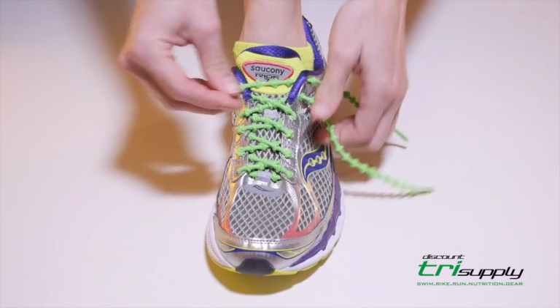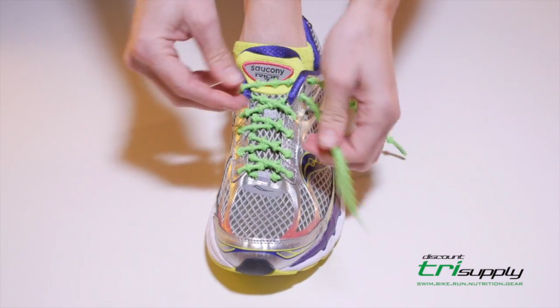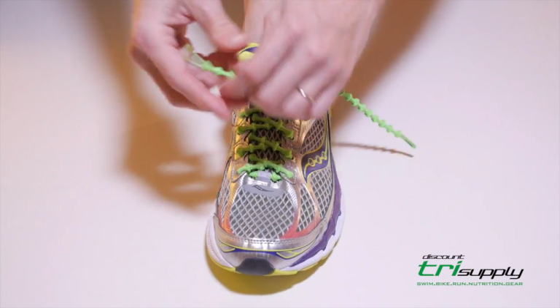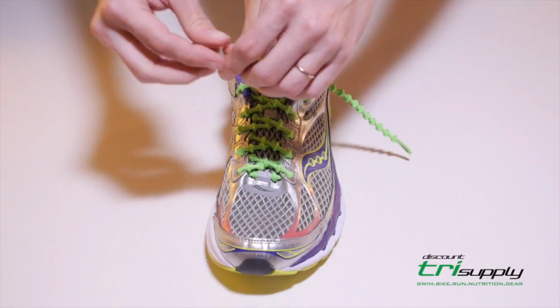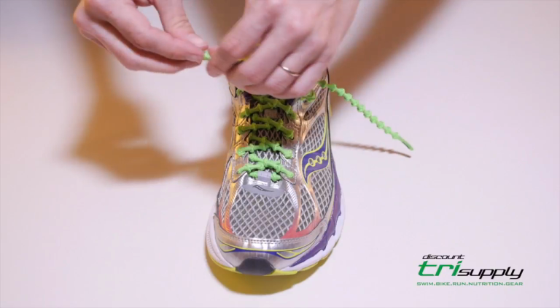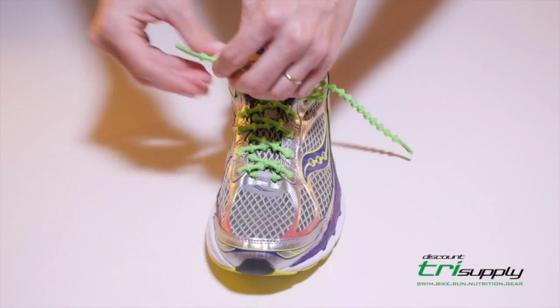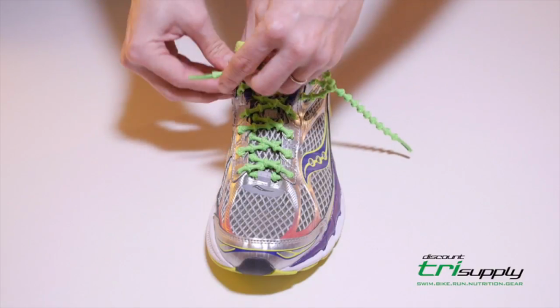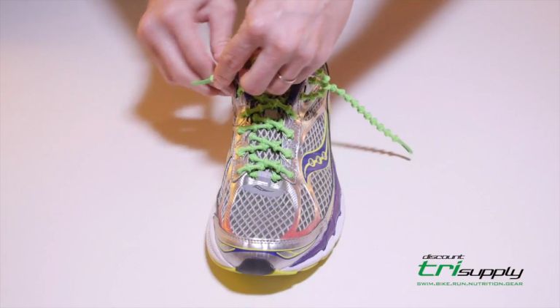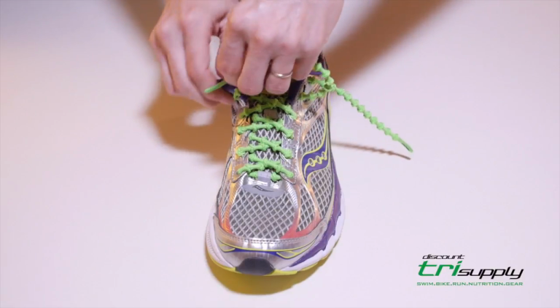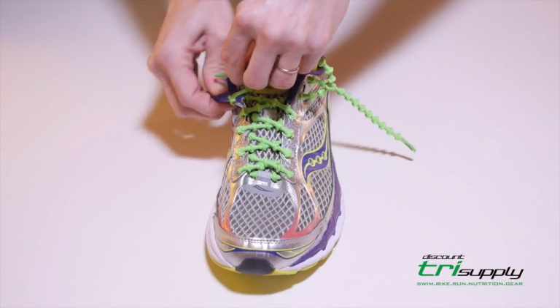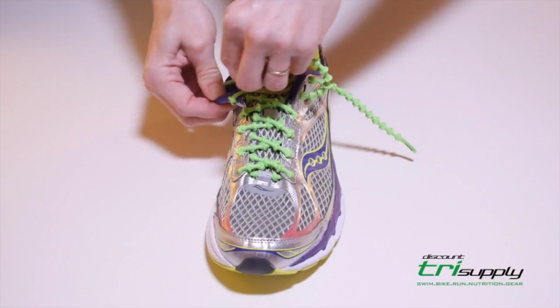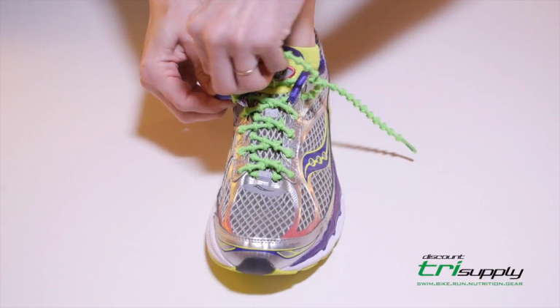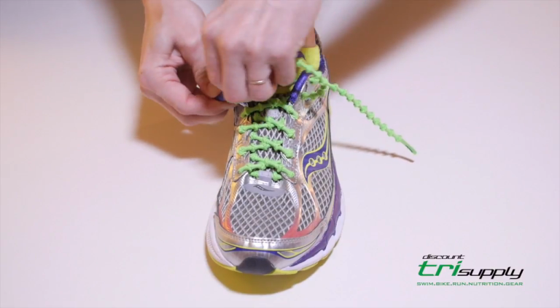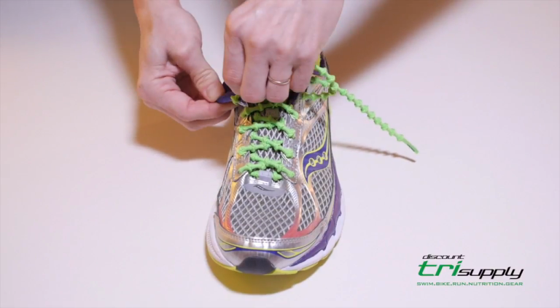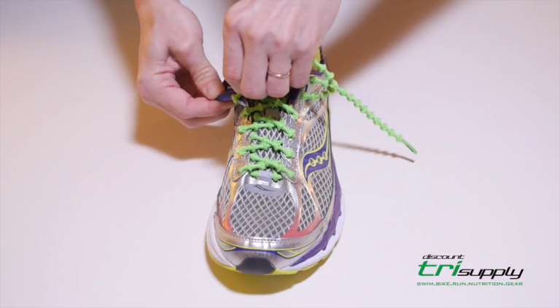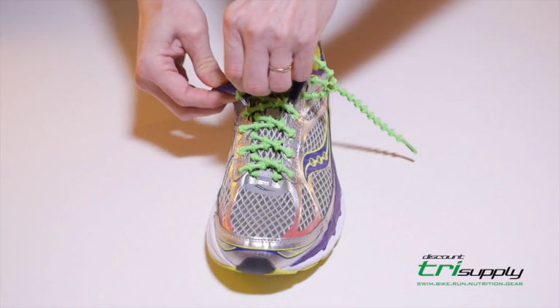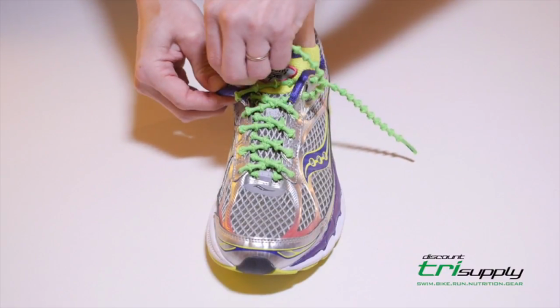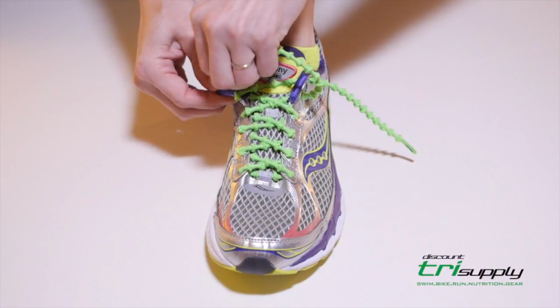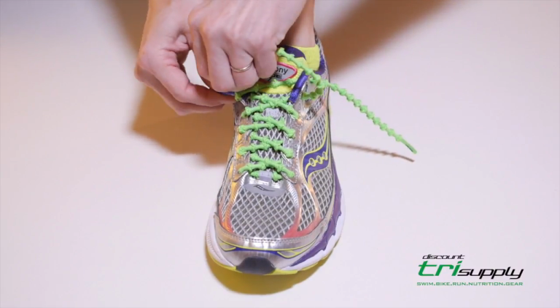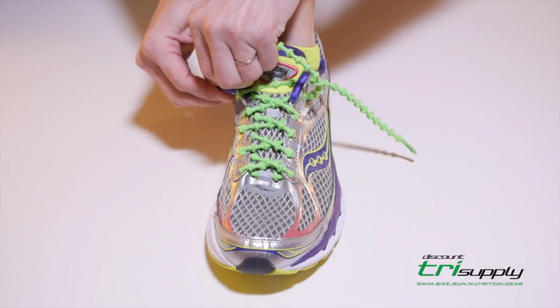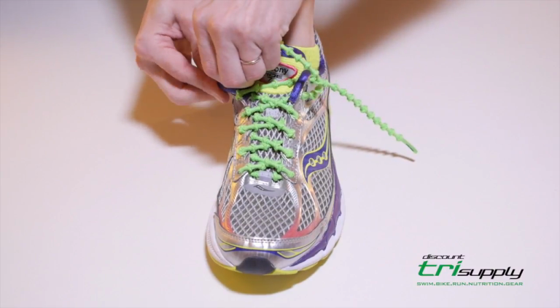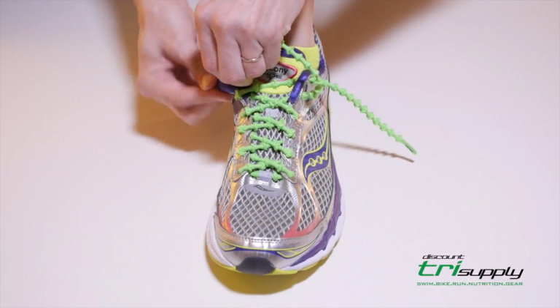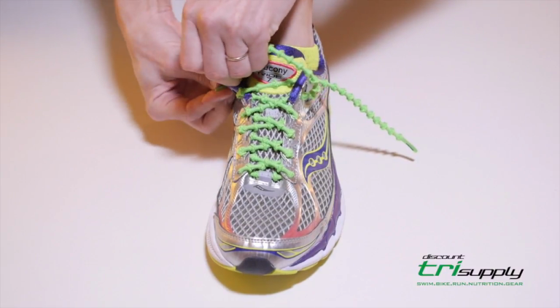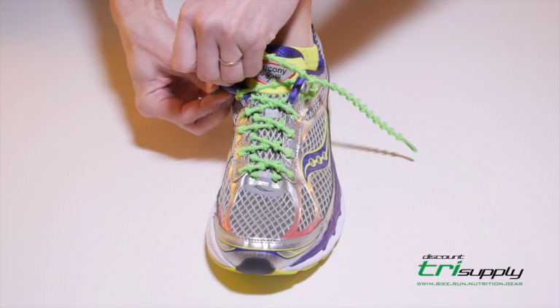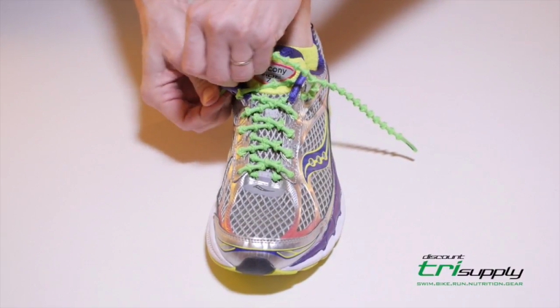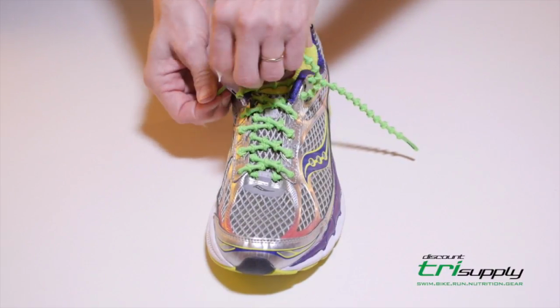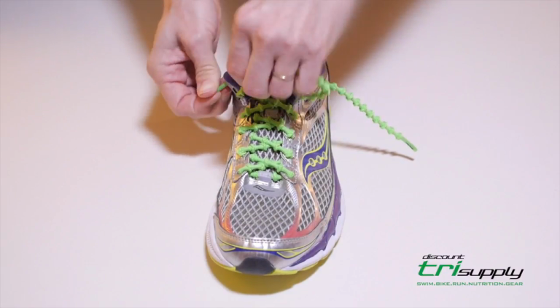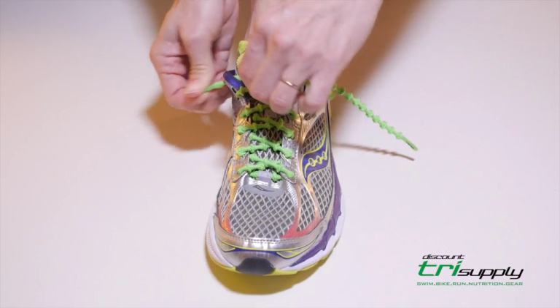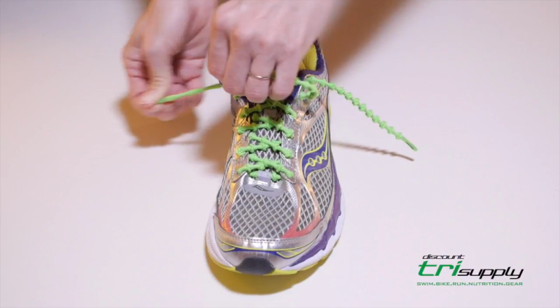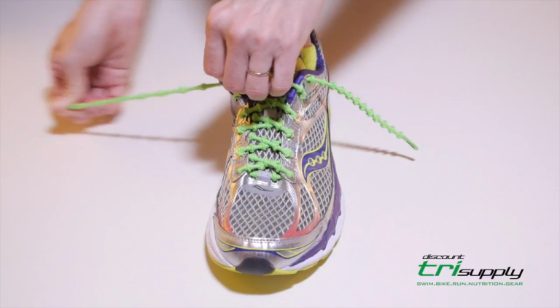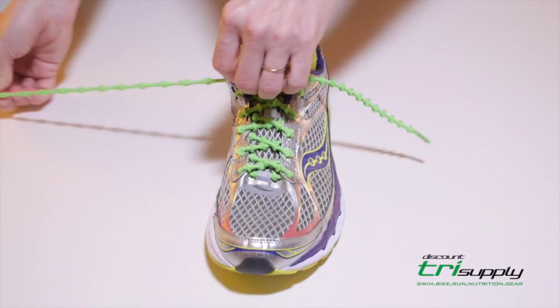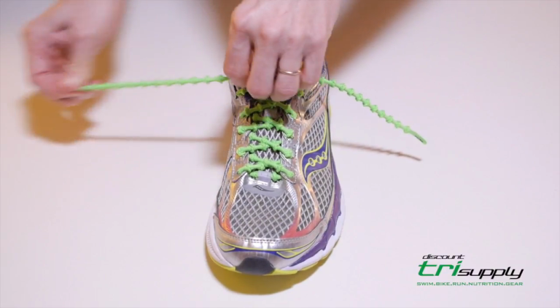Leave more knots between eyelets for a looser fit, fewer knots for a tighter fit.